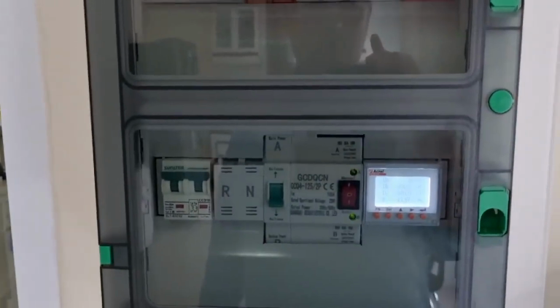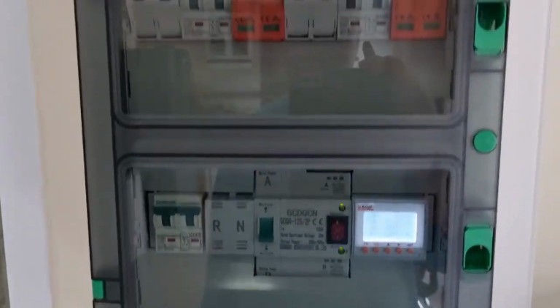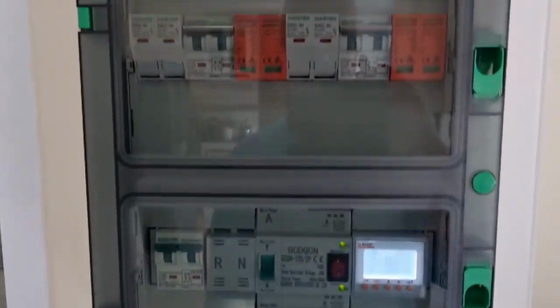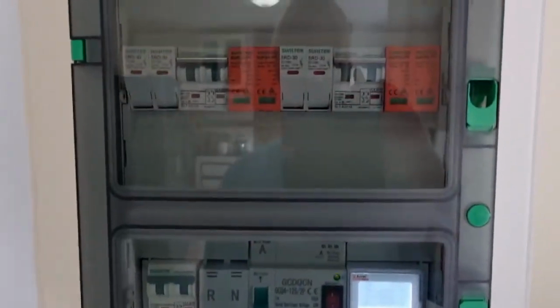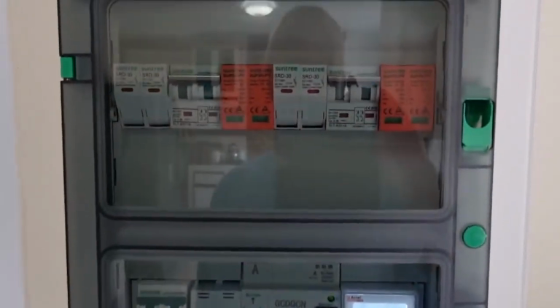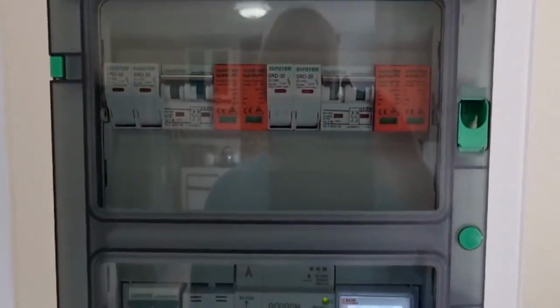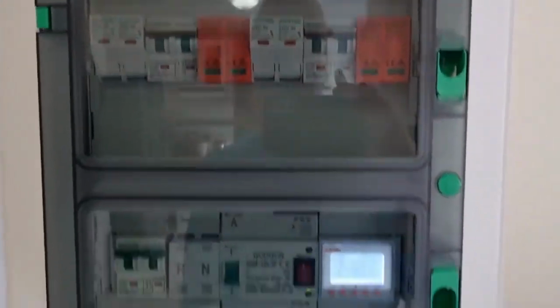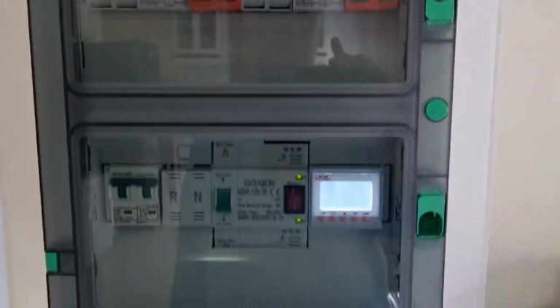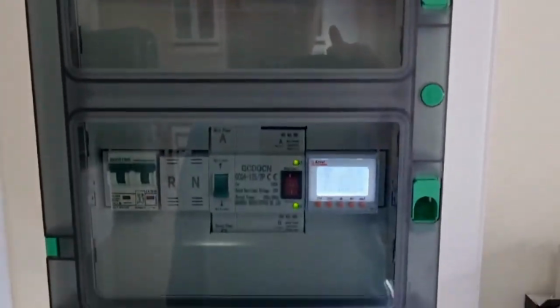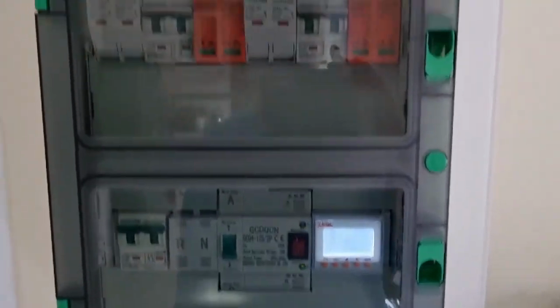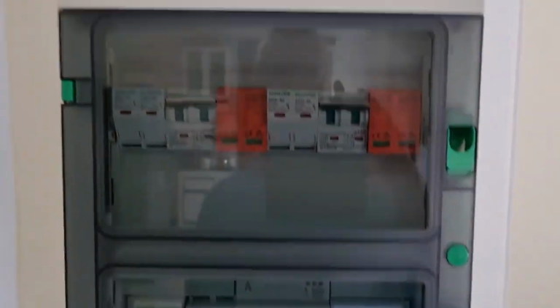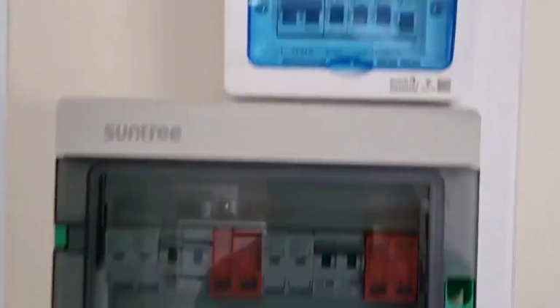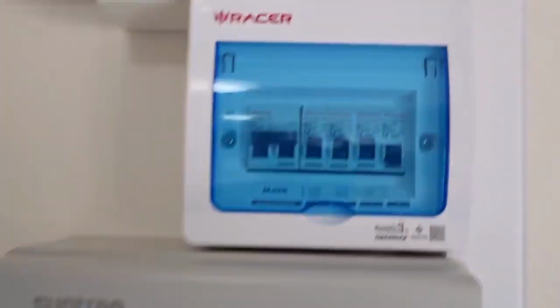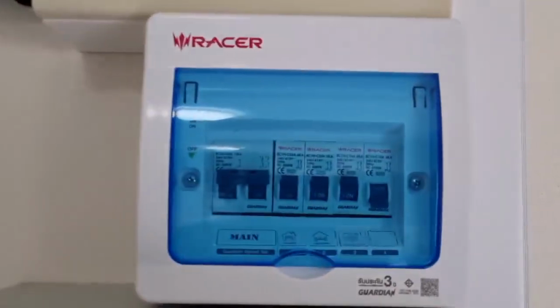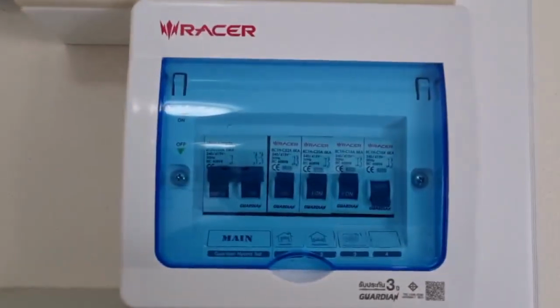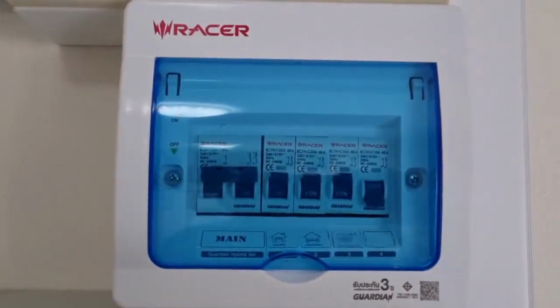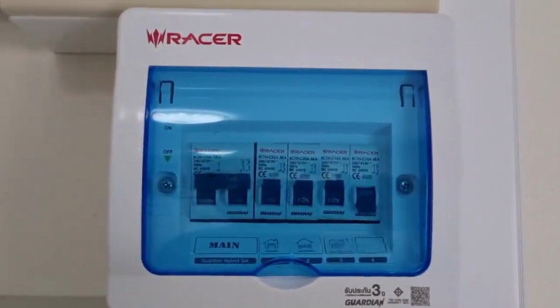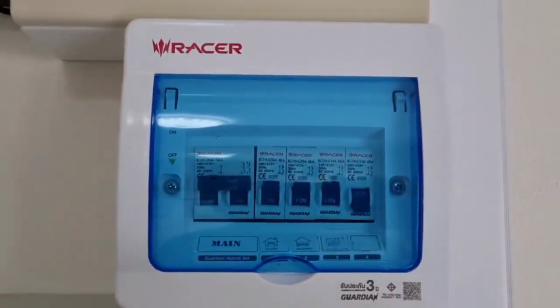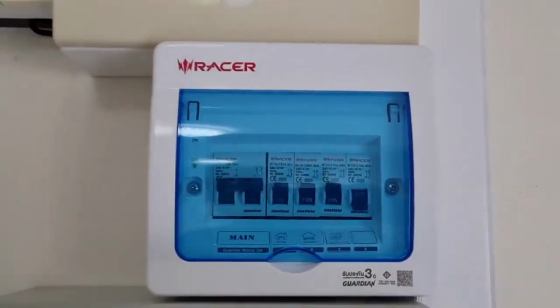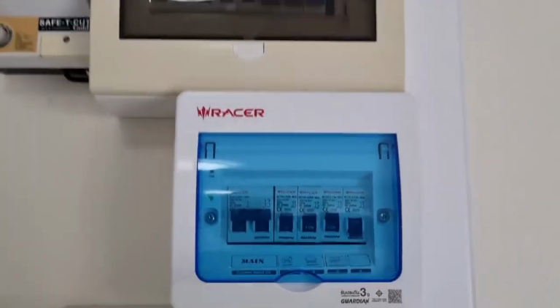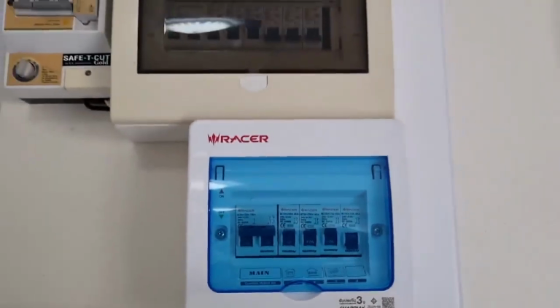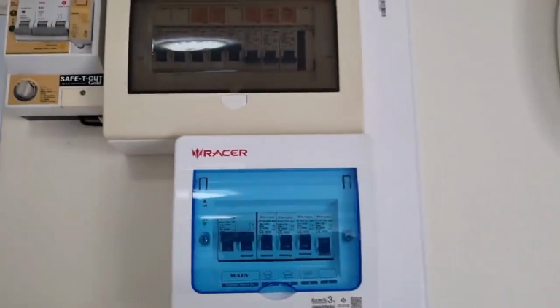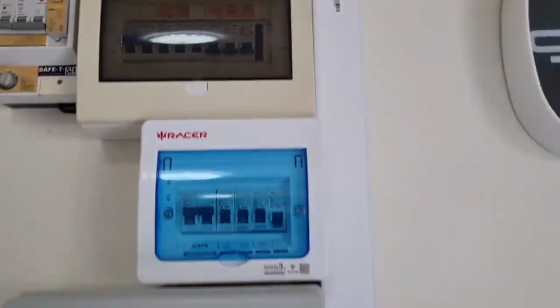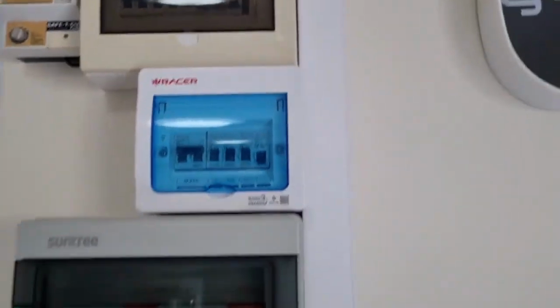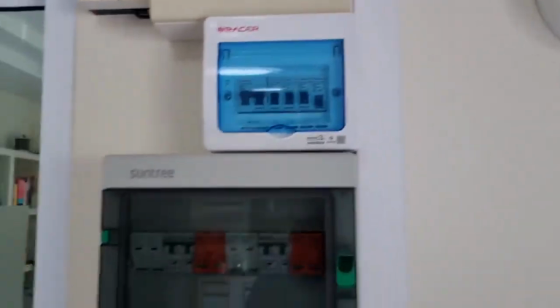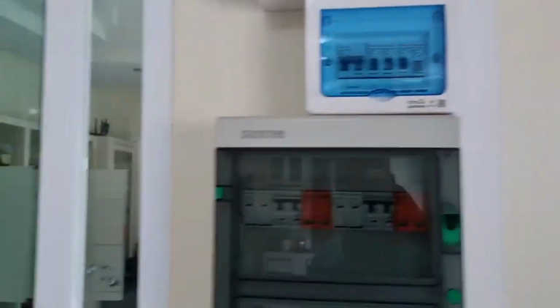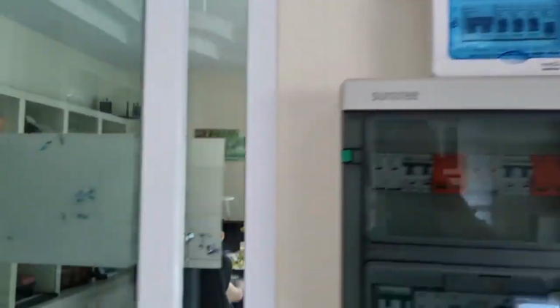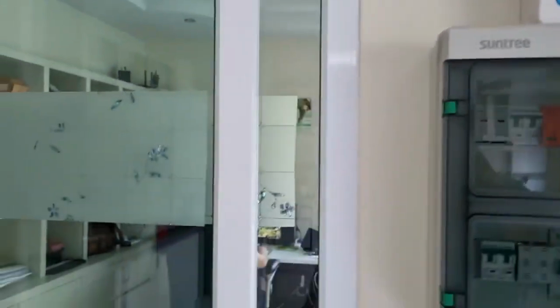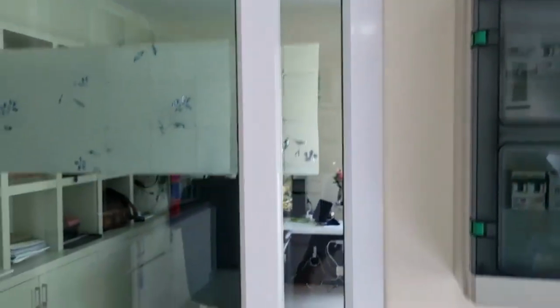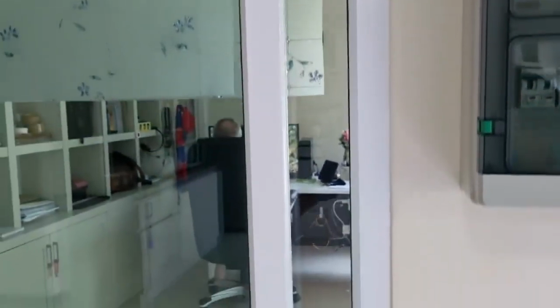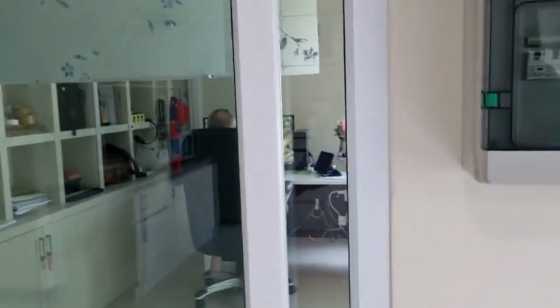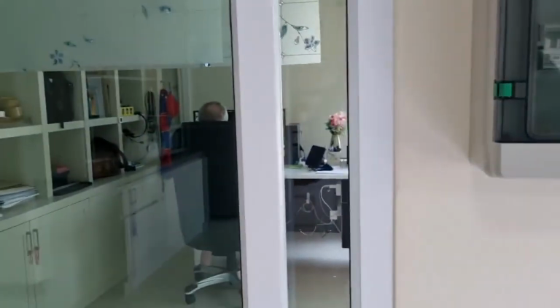Here we have the usual stuff for a hybrid system: protection, ATS, and smart meter, and here we have the UPS box. We can do a little test here.